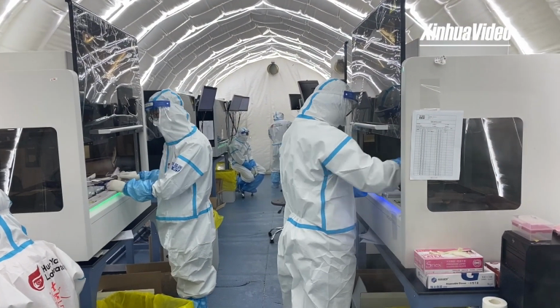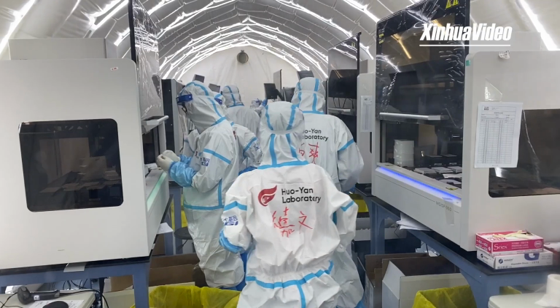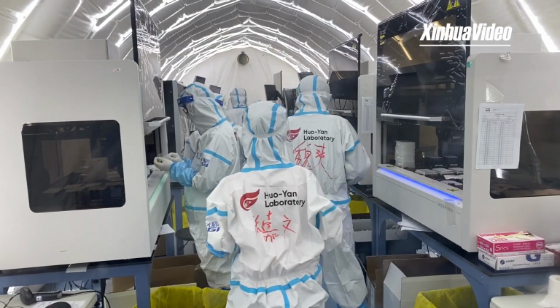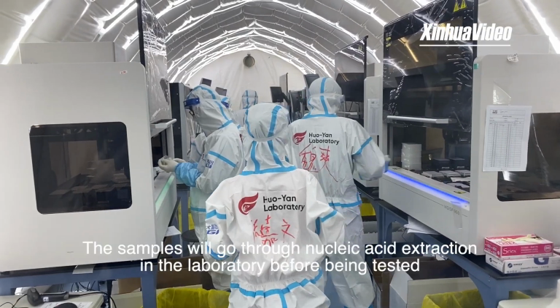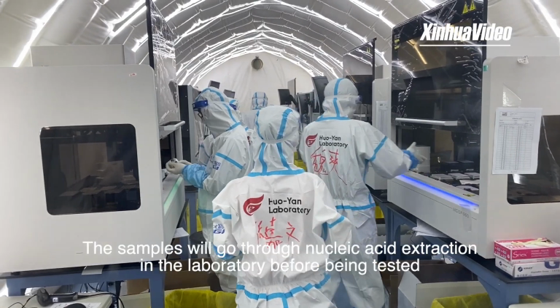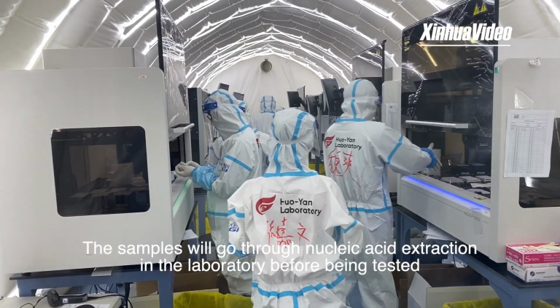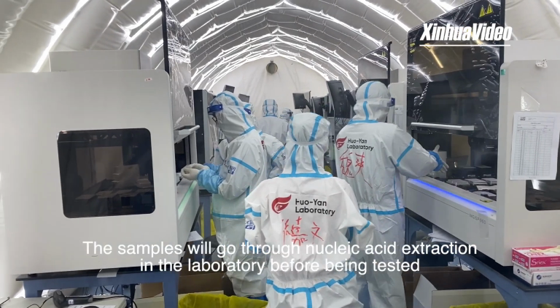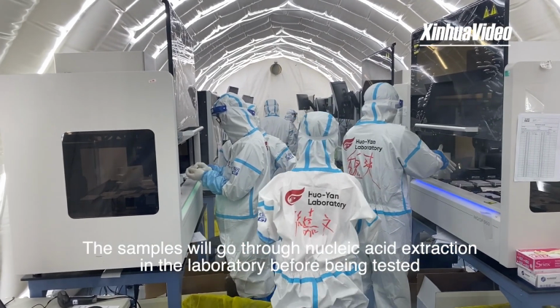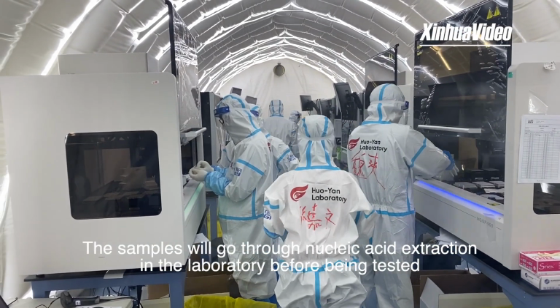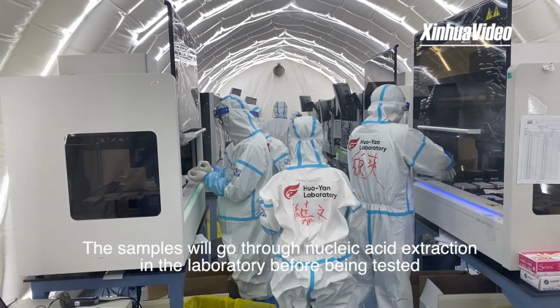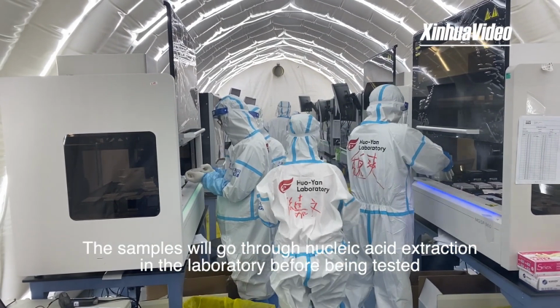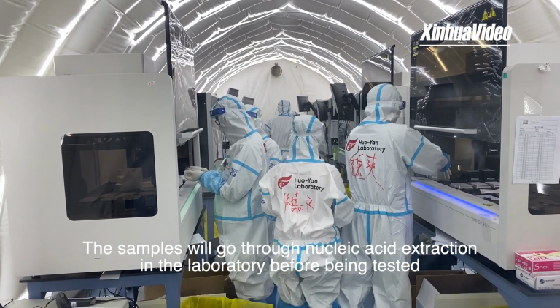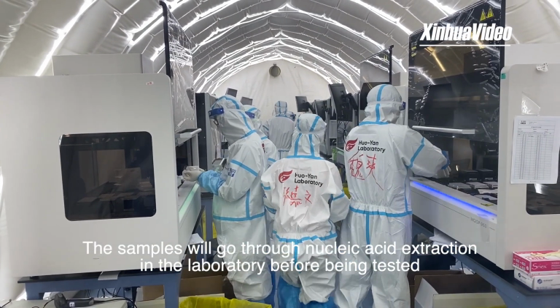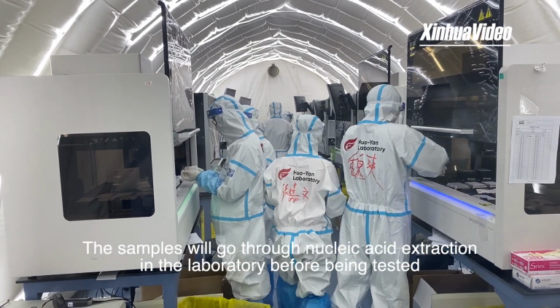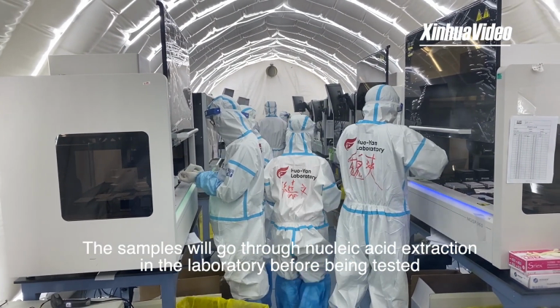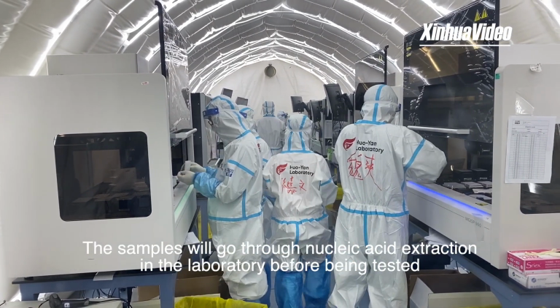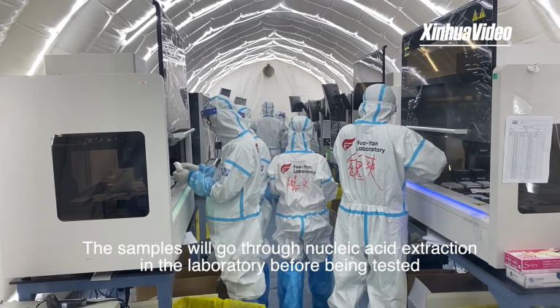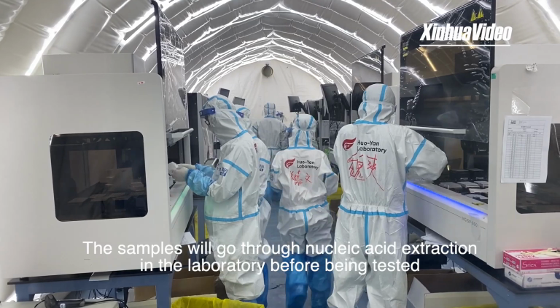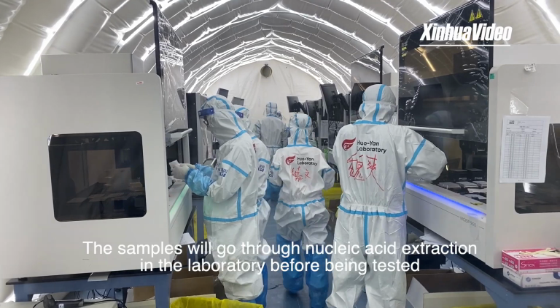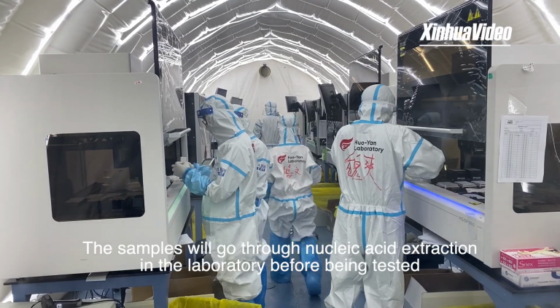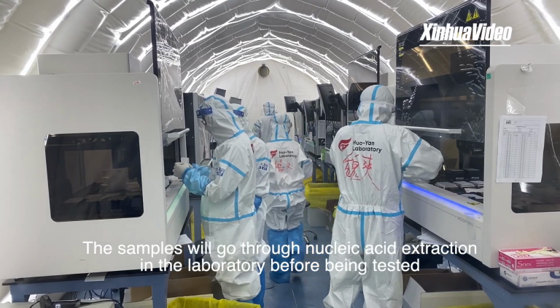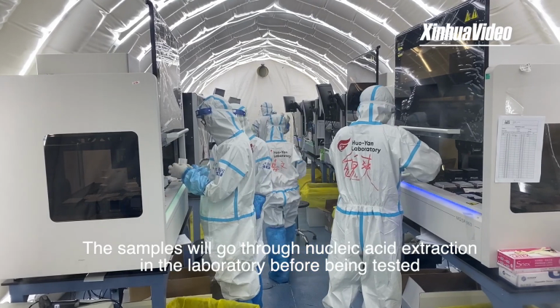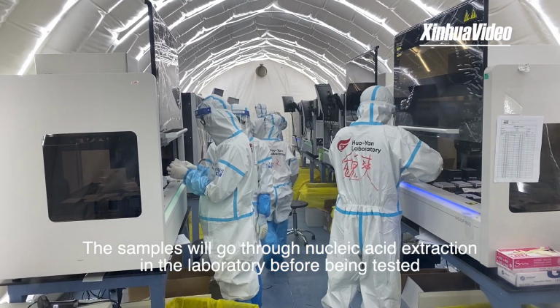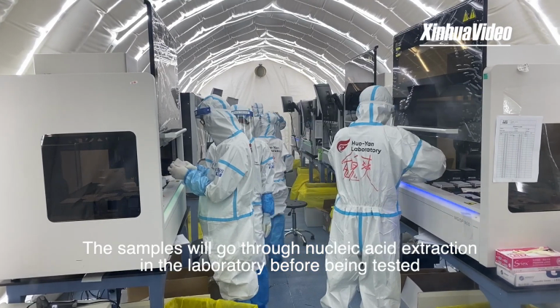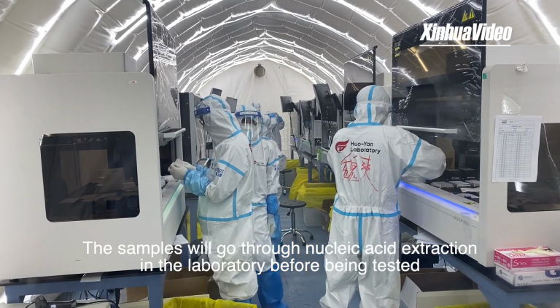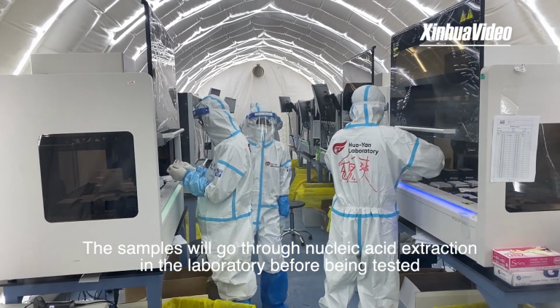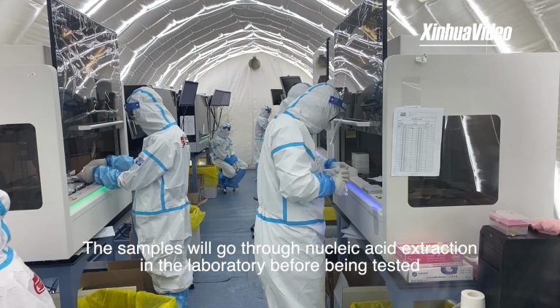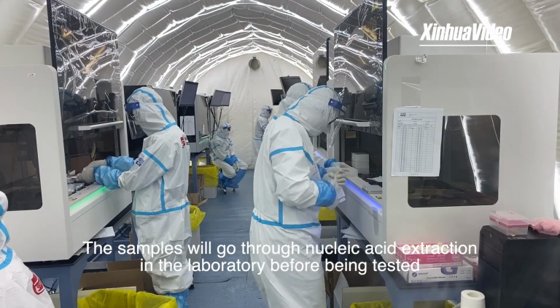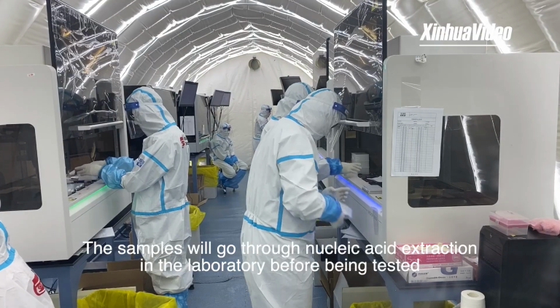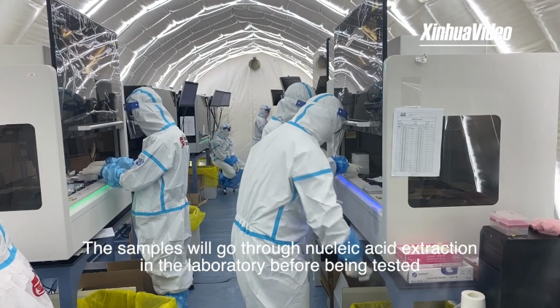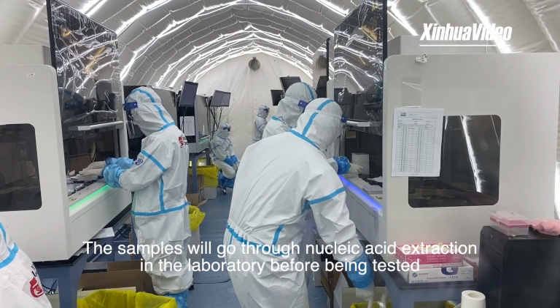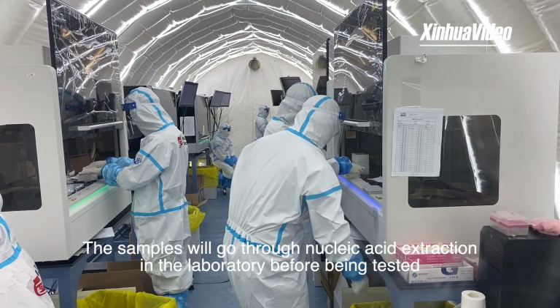Step three: the samples go through nucleic acid extraction in the next laboratory before being tested.